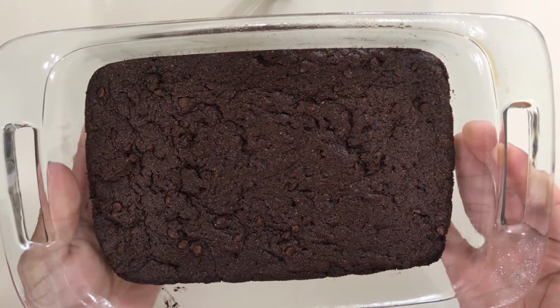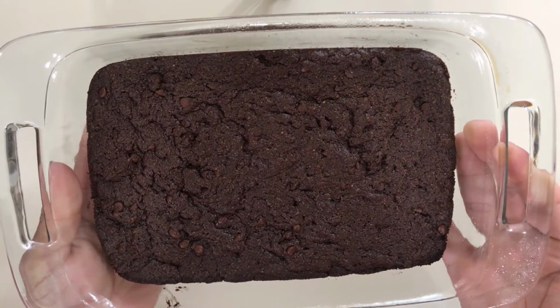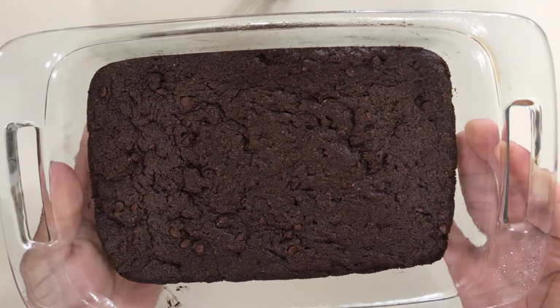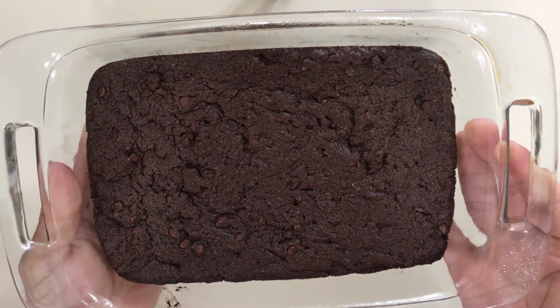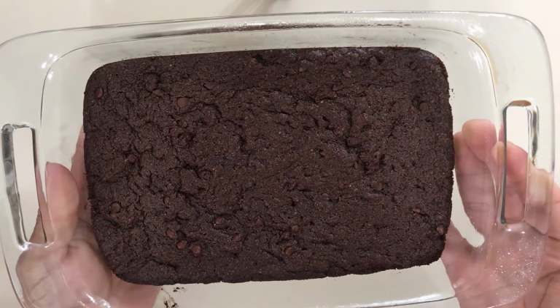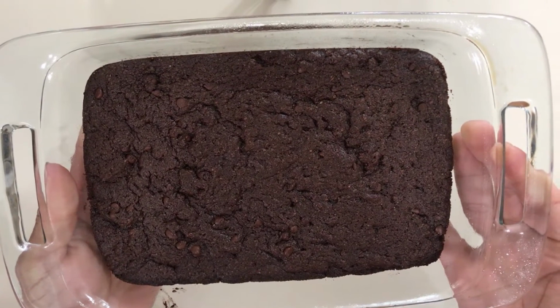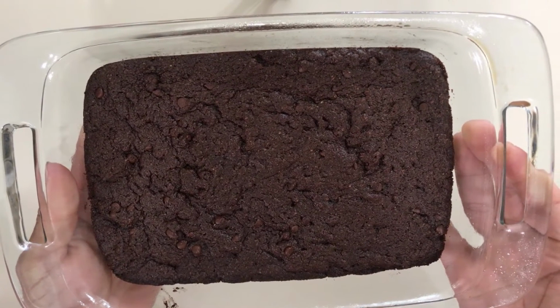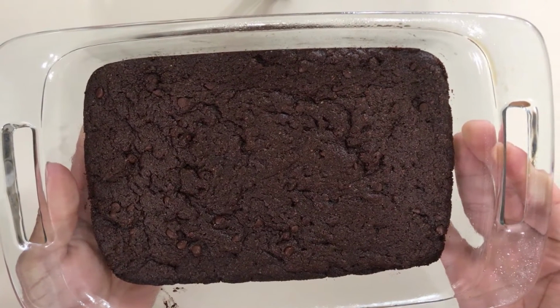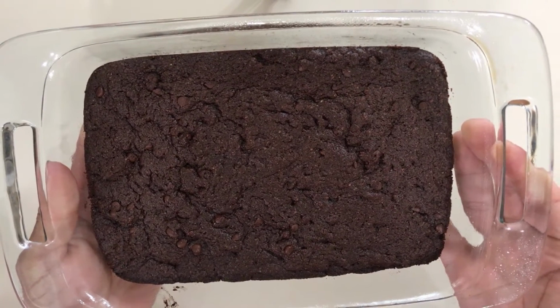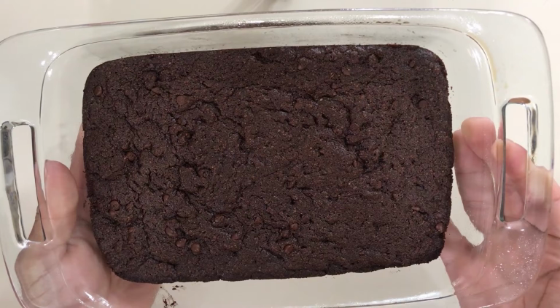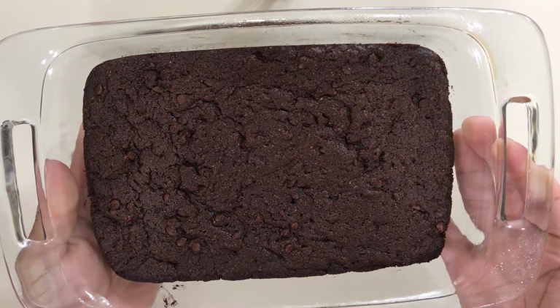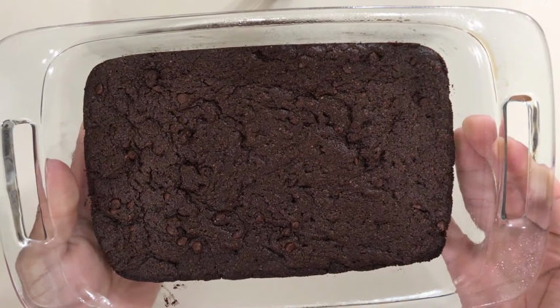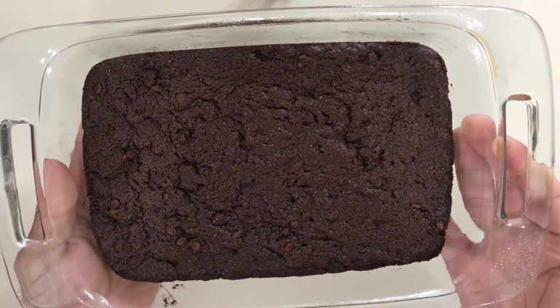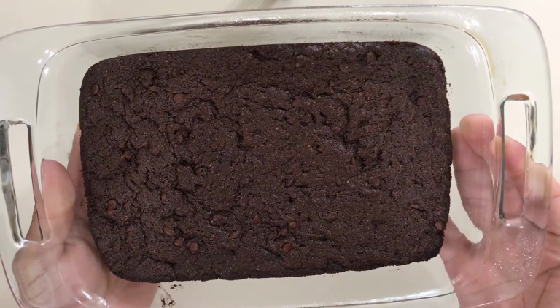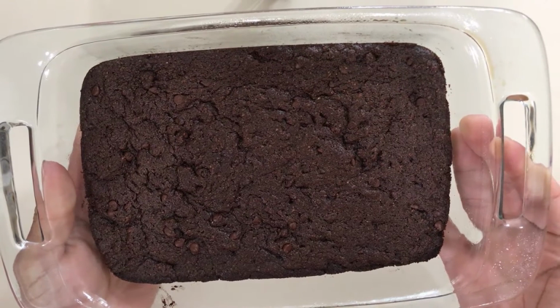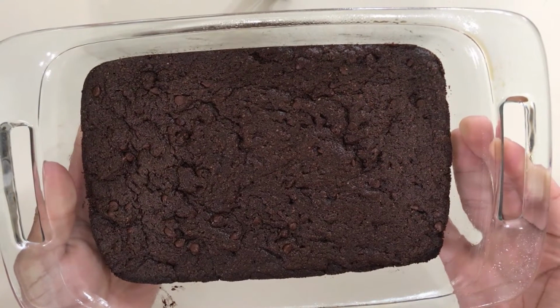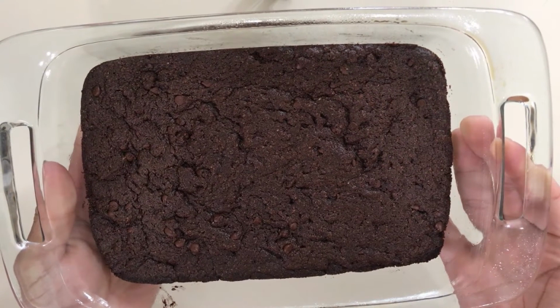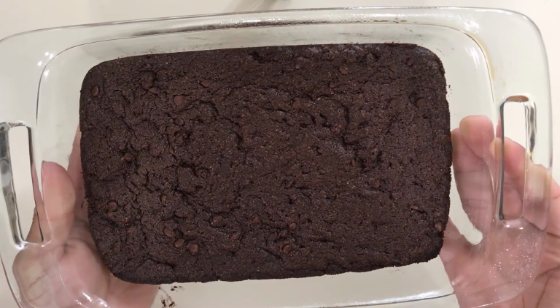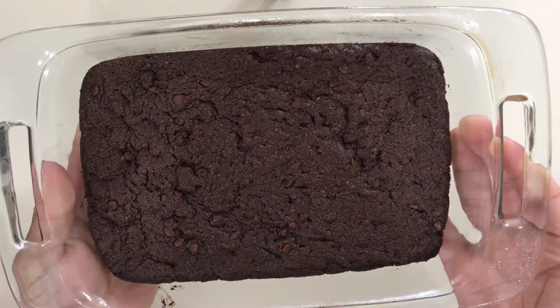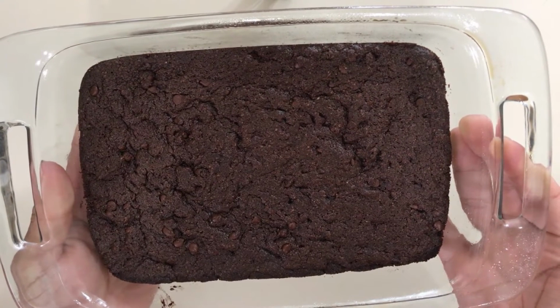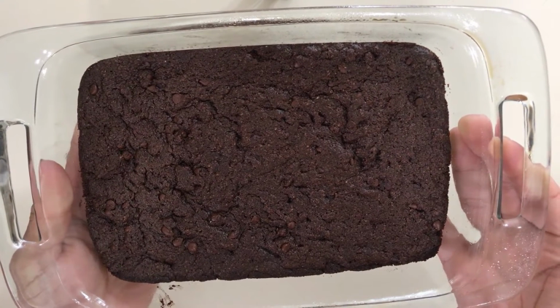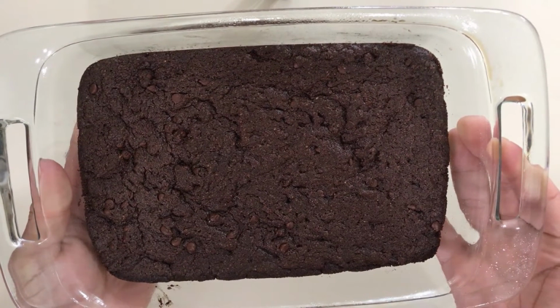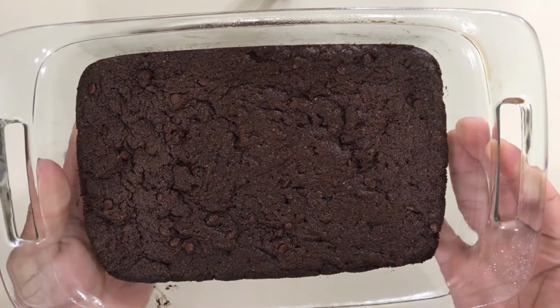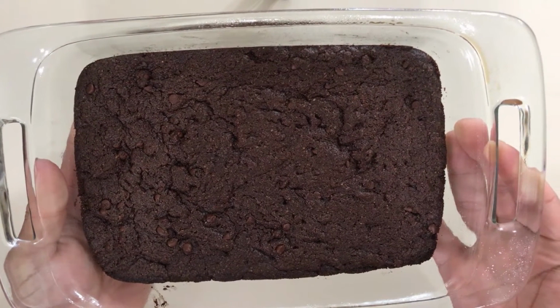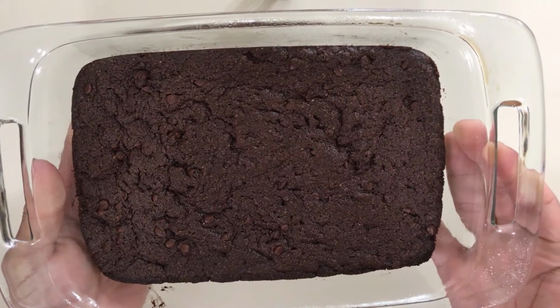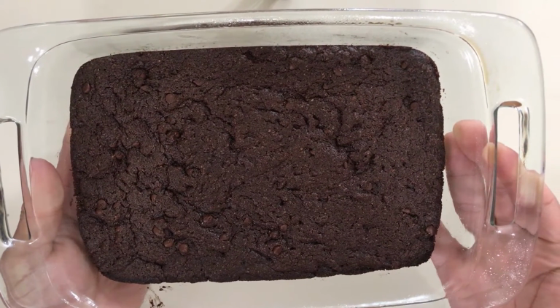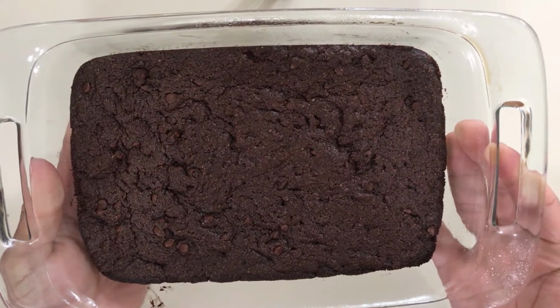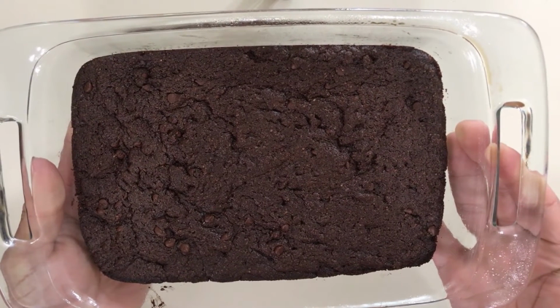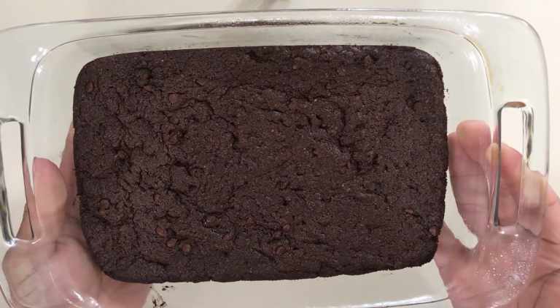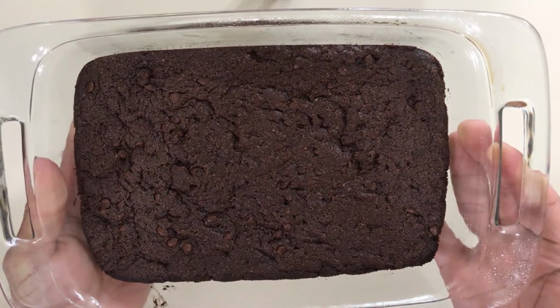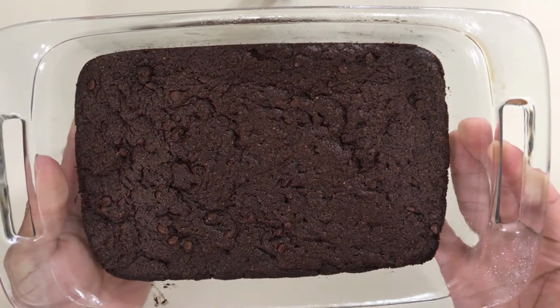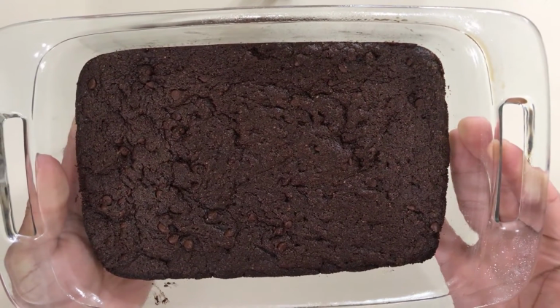Hey everyone, welcome back to another video on the Brokest Budz YouTube channel. Today I will be making some magical brownies straight from the box.